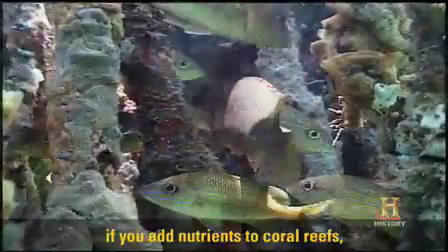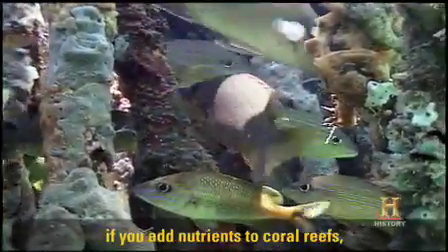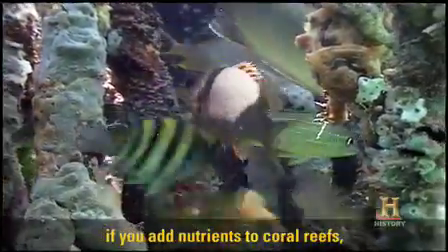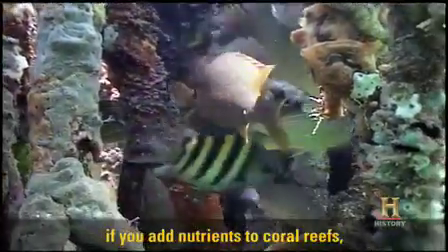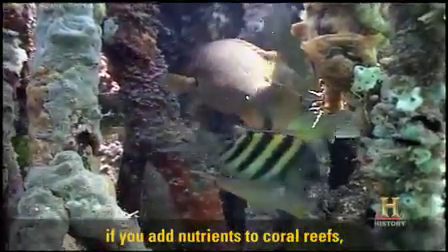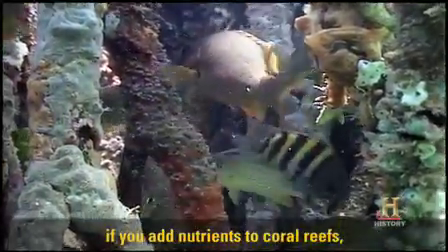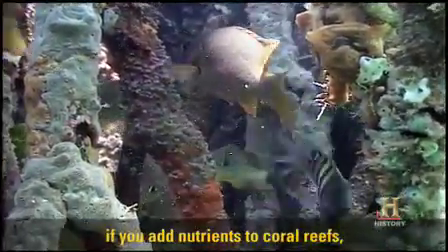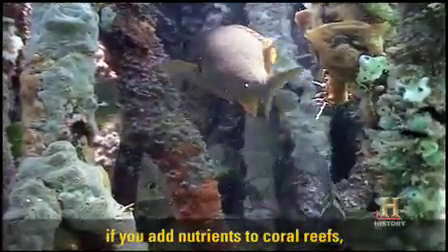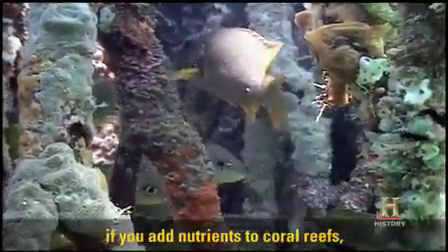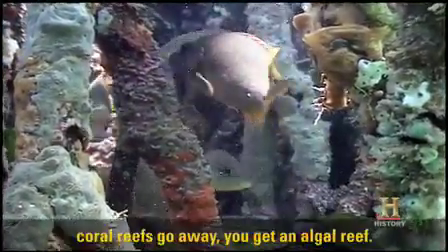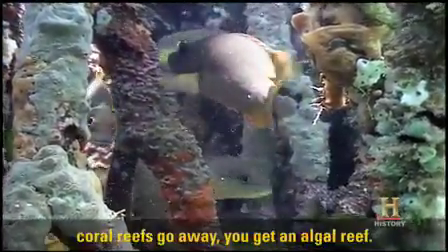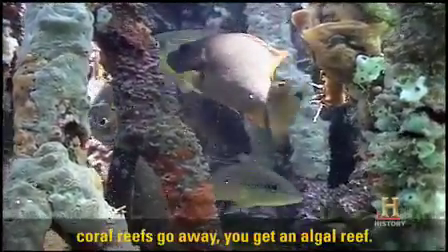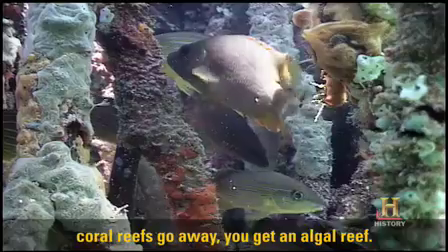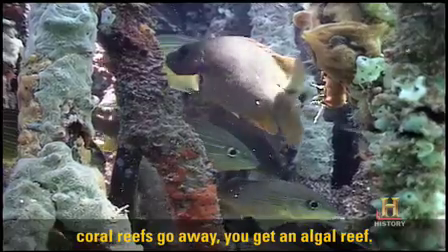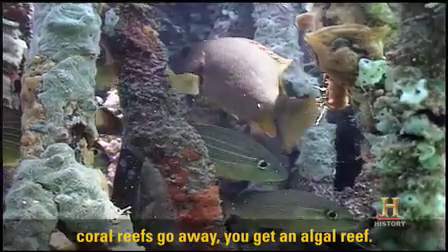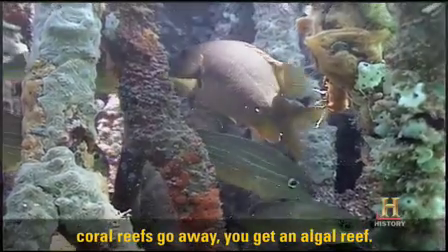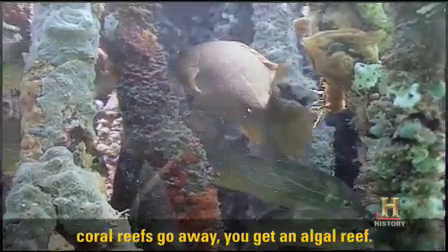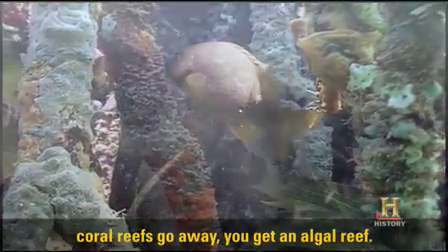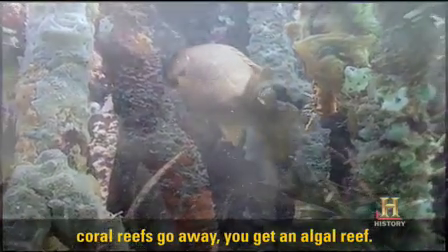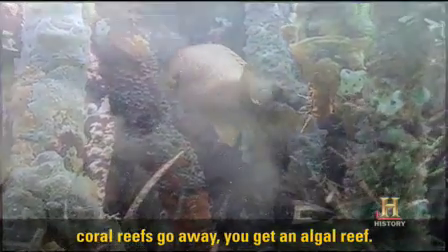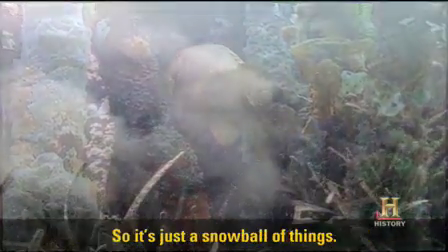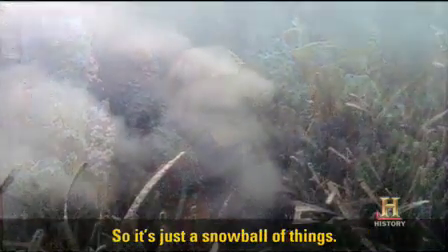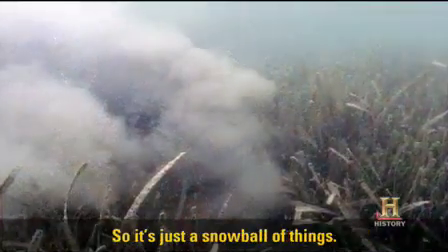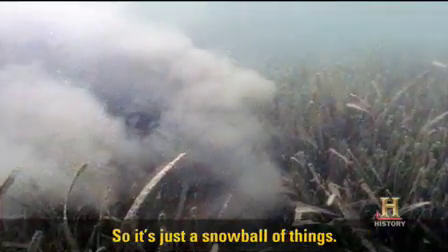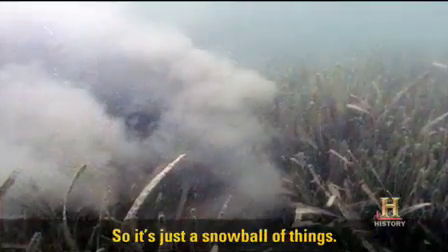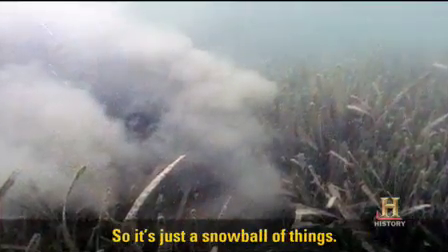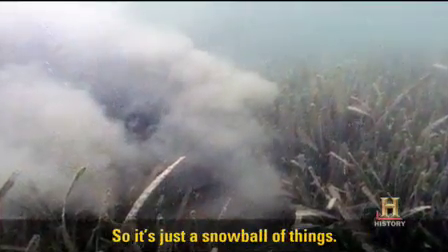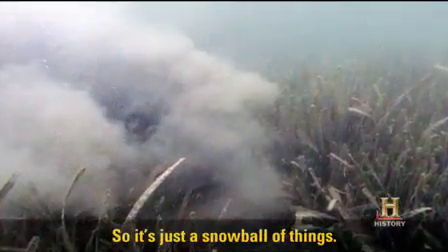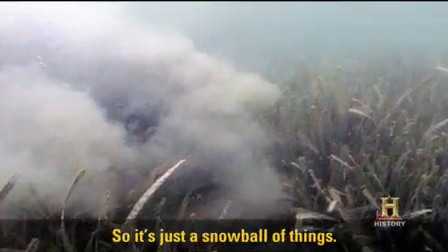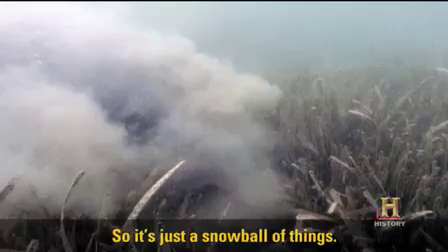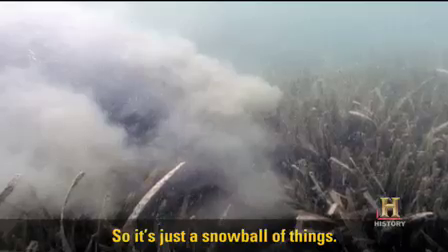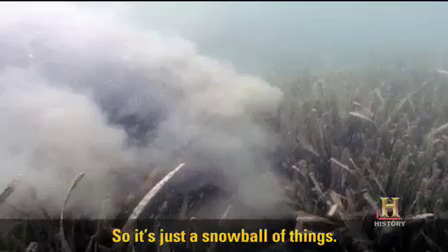The nutrients run off into this adjacent coral reef system. You add nutrients to coral reefs, coral reefs go away — you get an algal reef. So it's just a snowball of things.